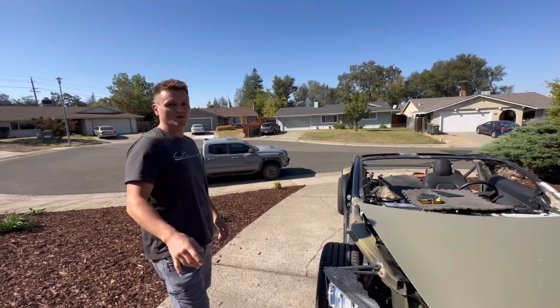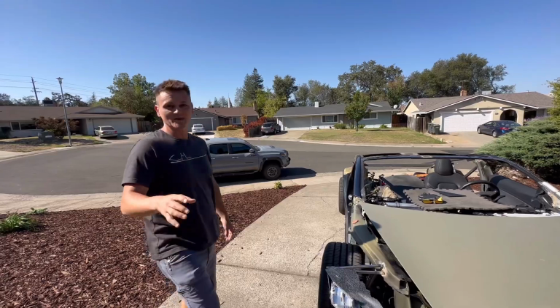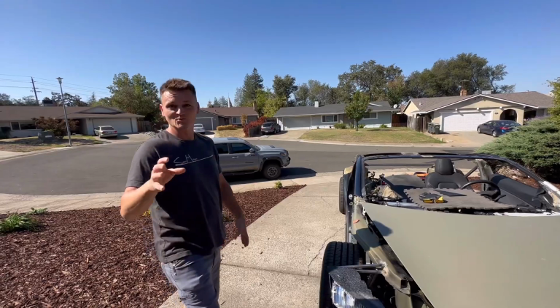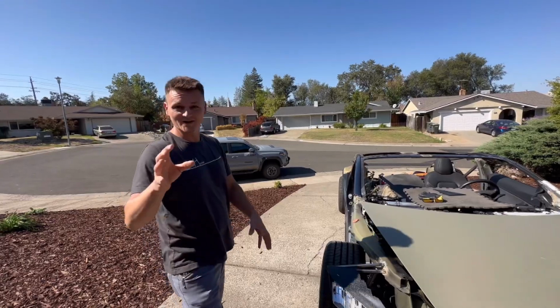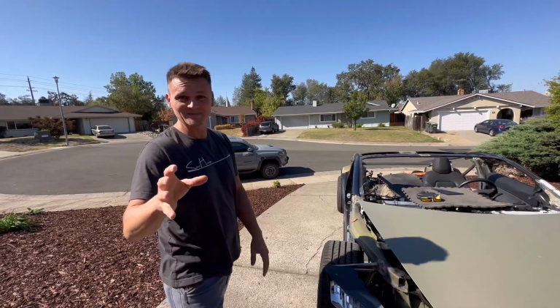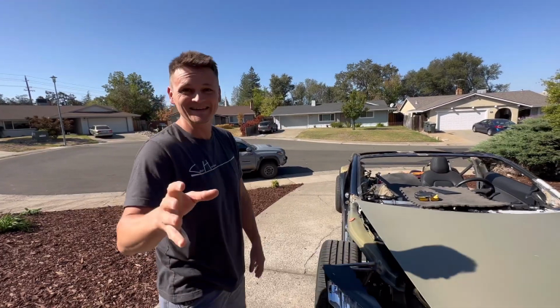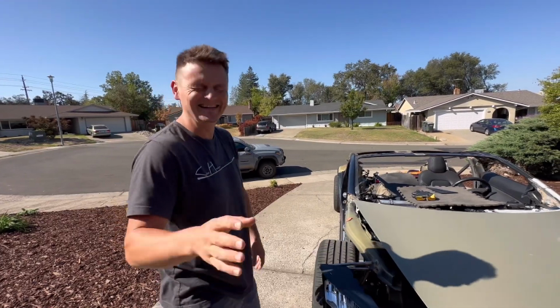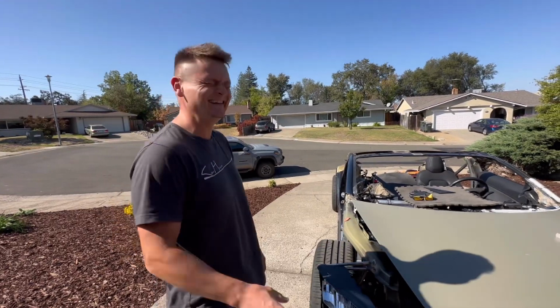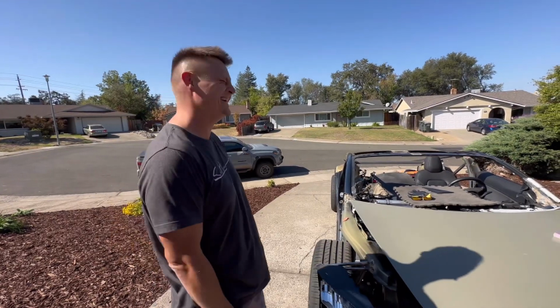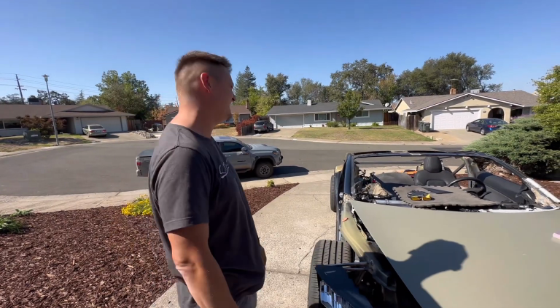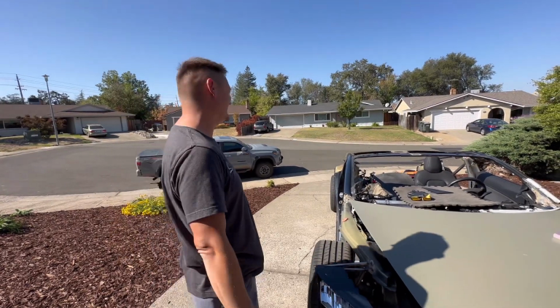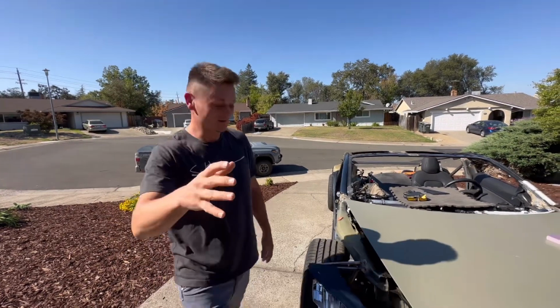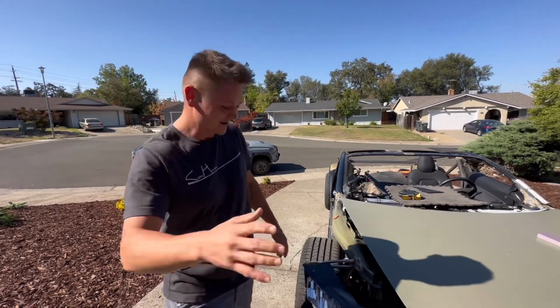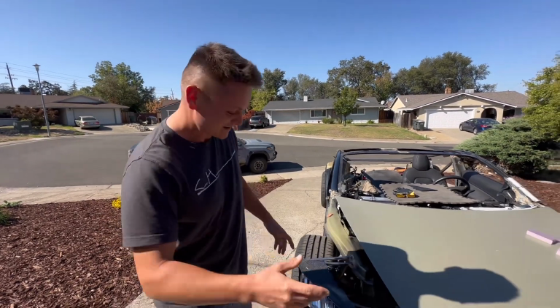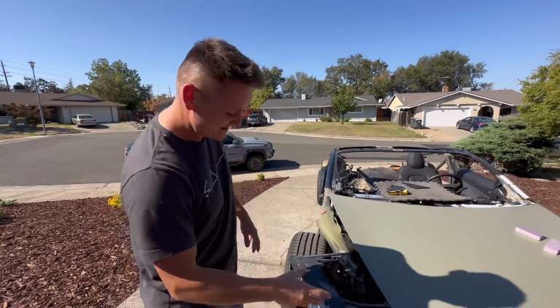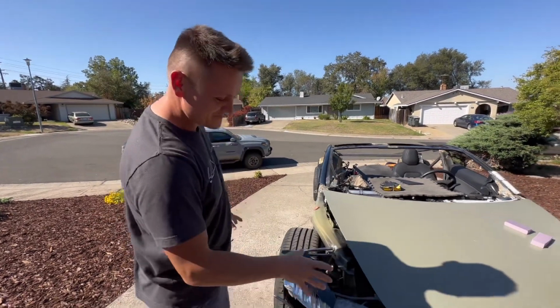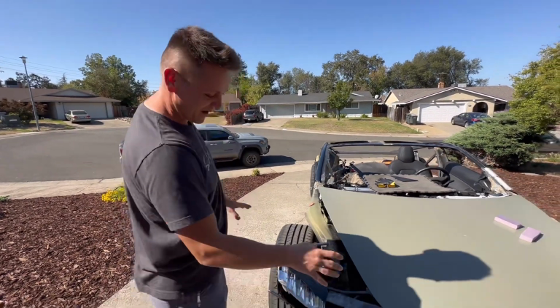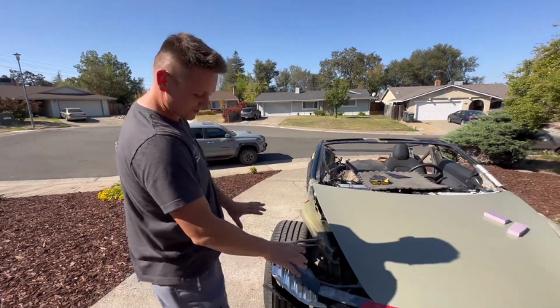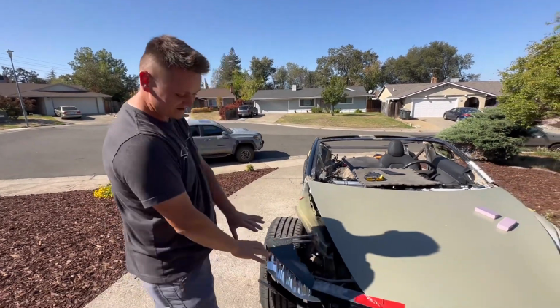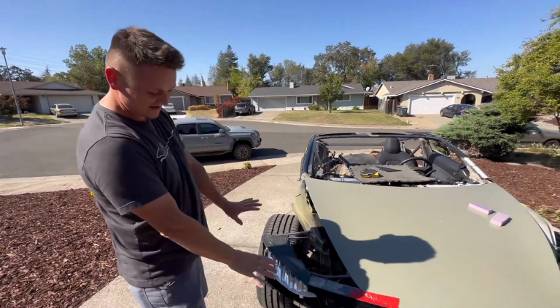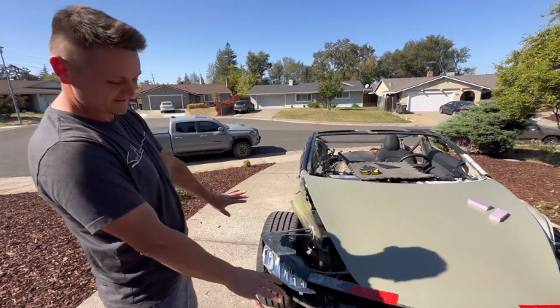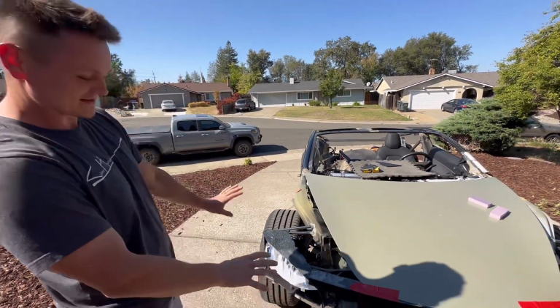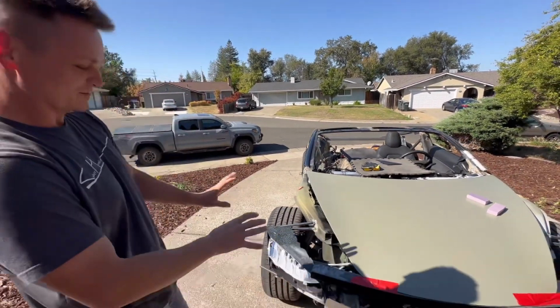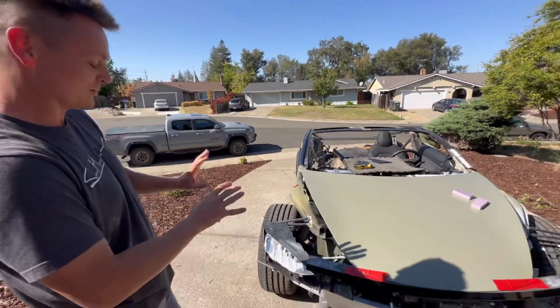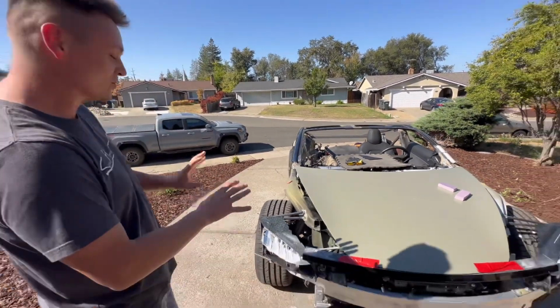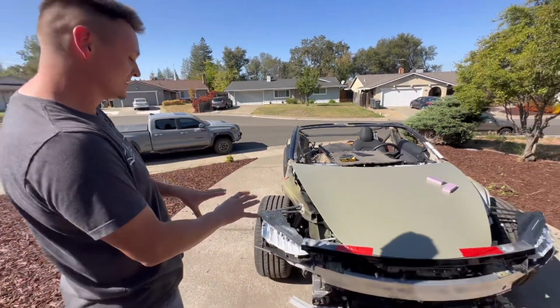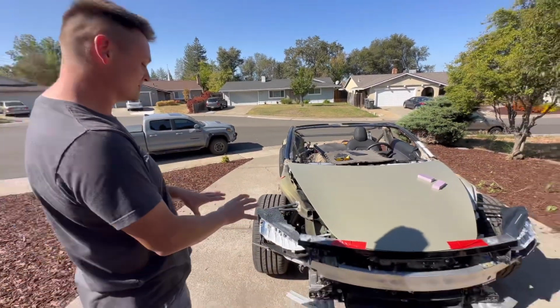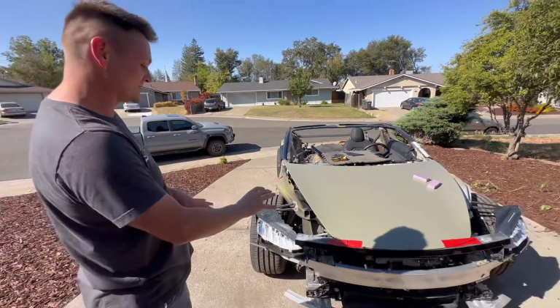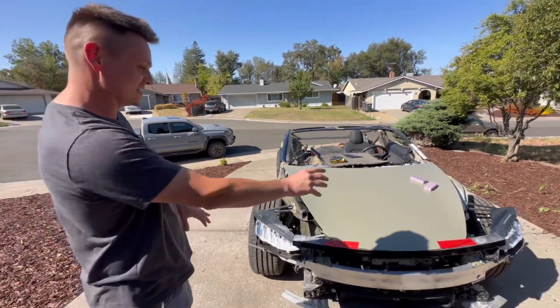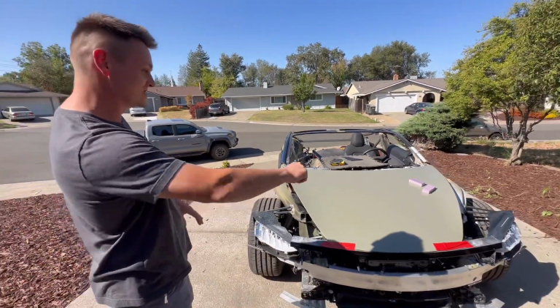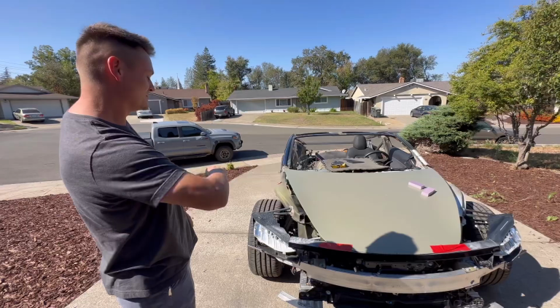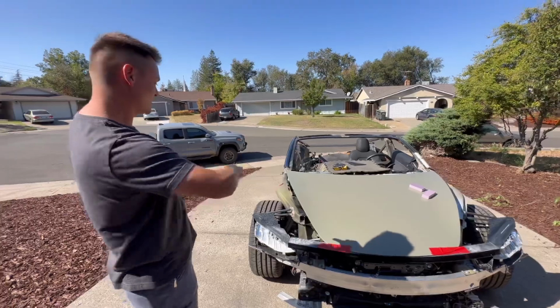Welcome back. Quick update. I'm working on the headlights and I'm really close to finishing them off.